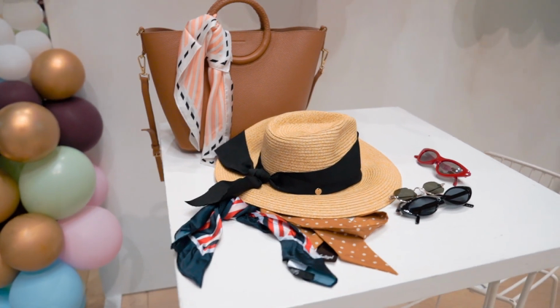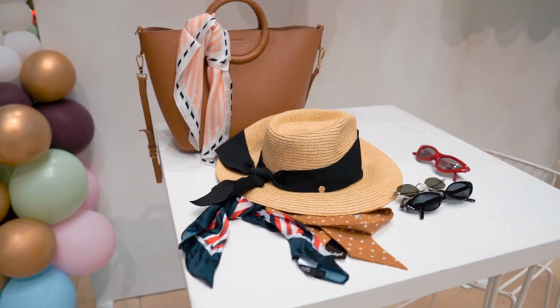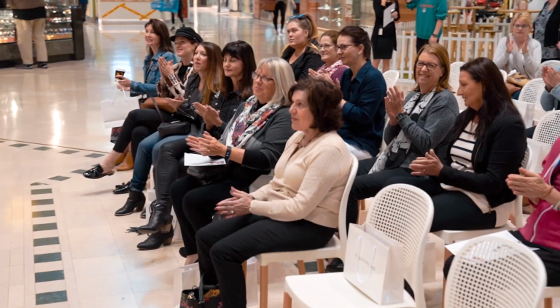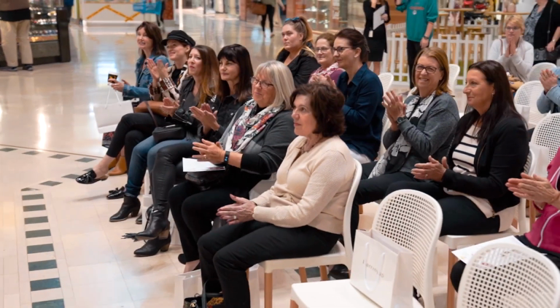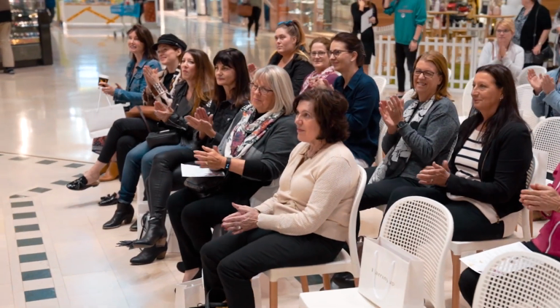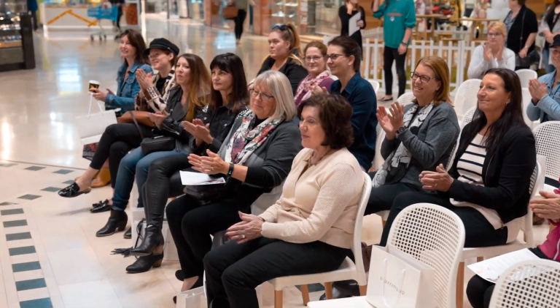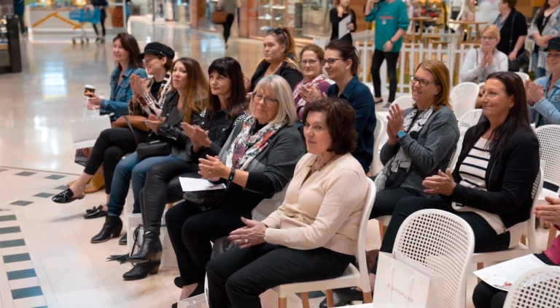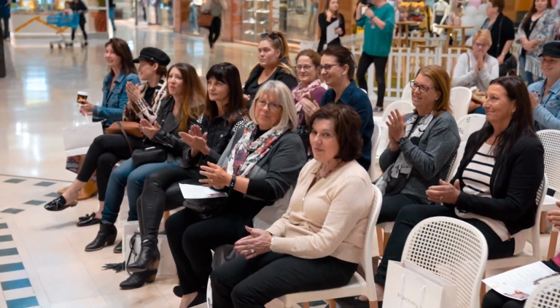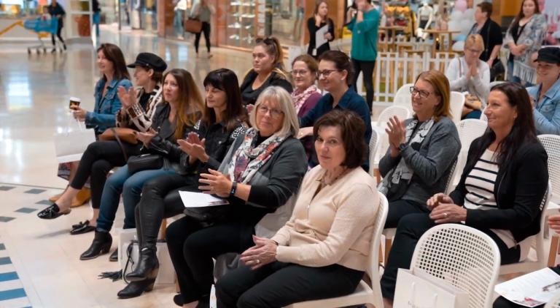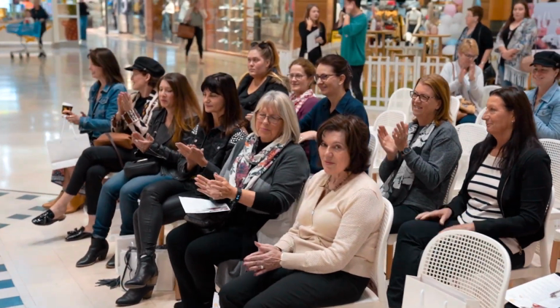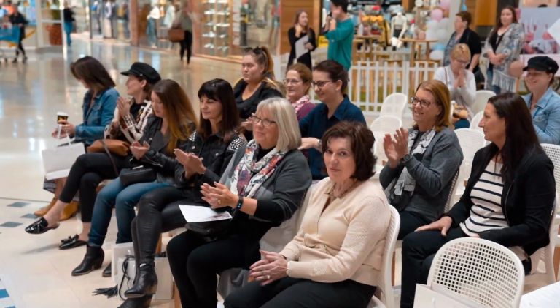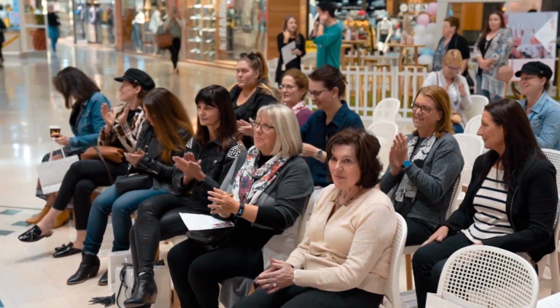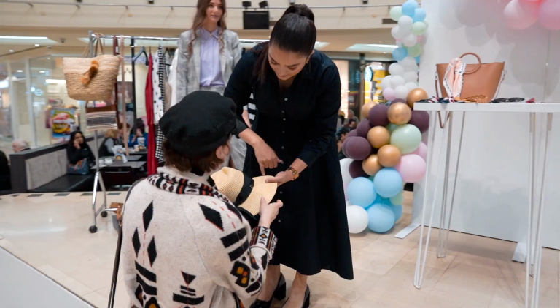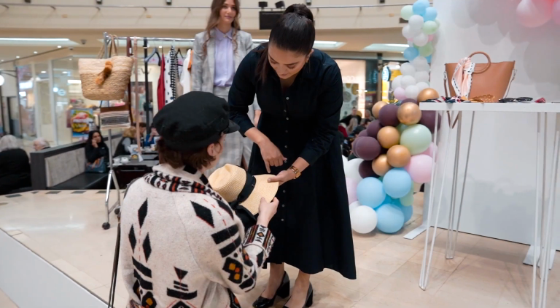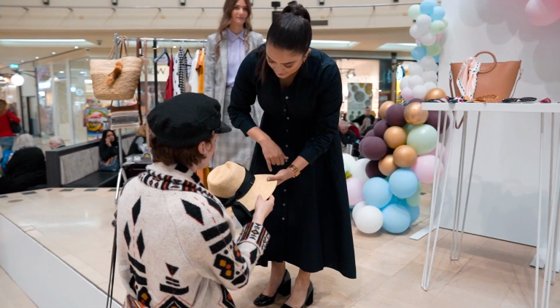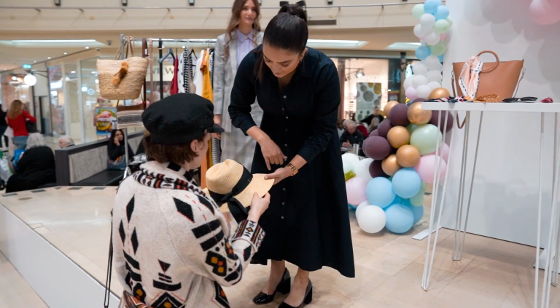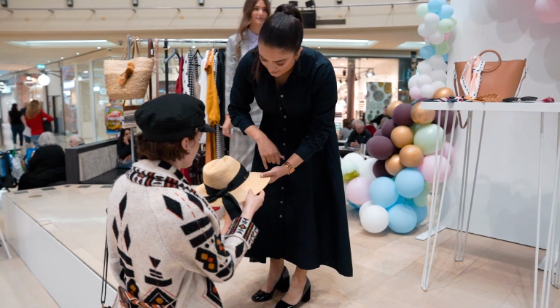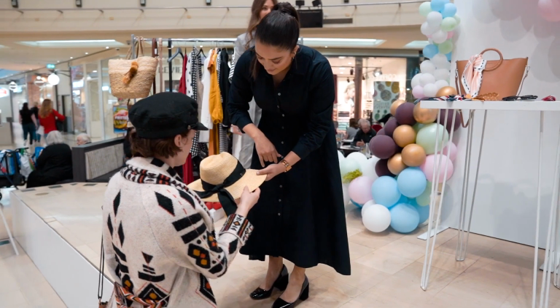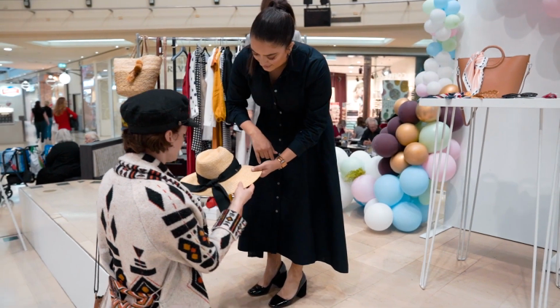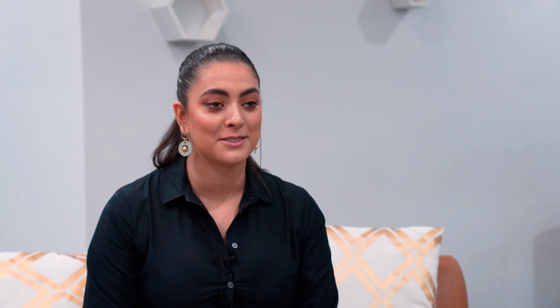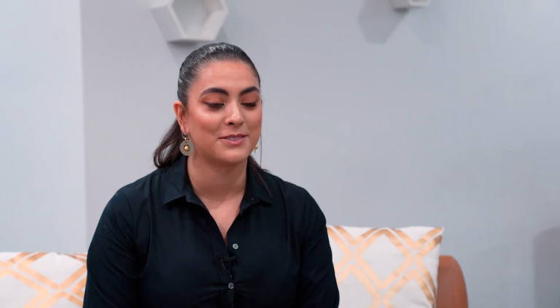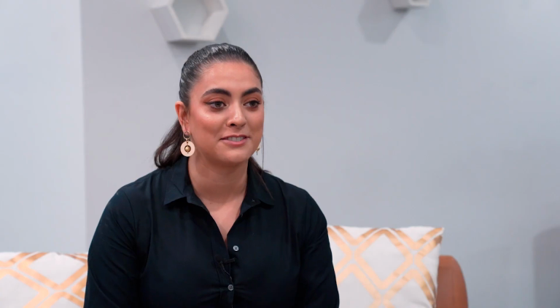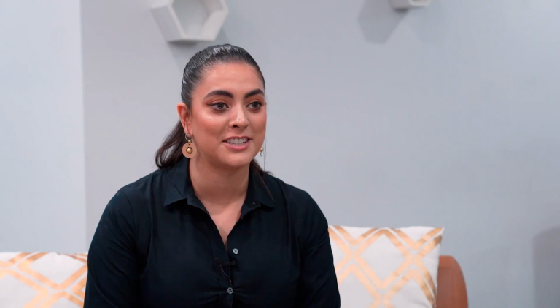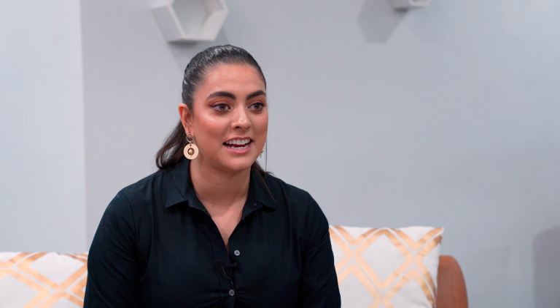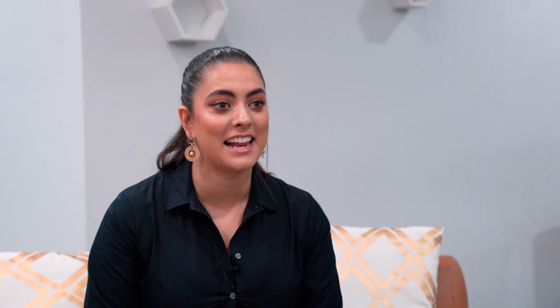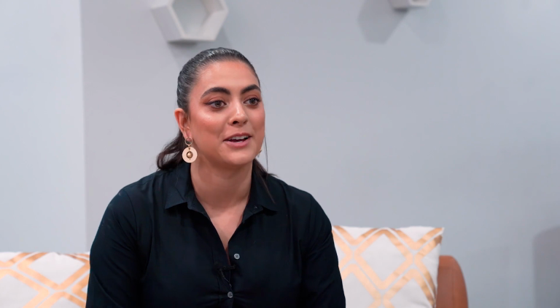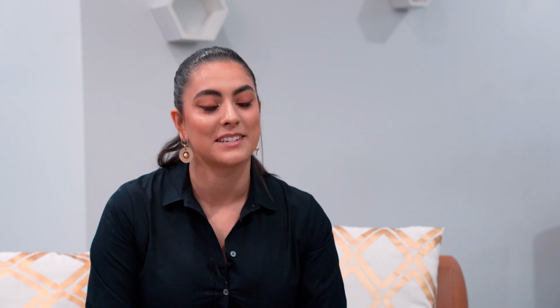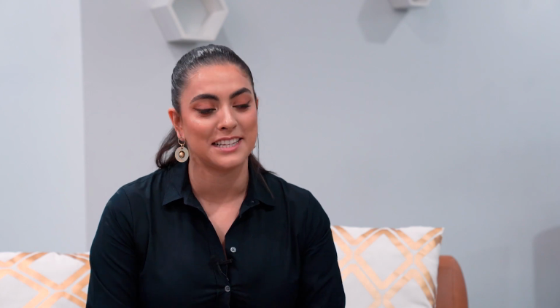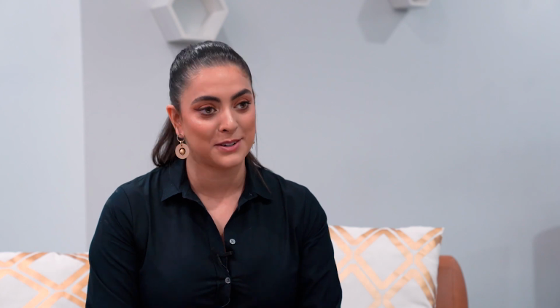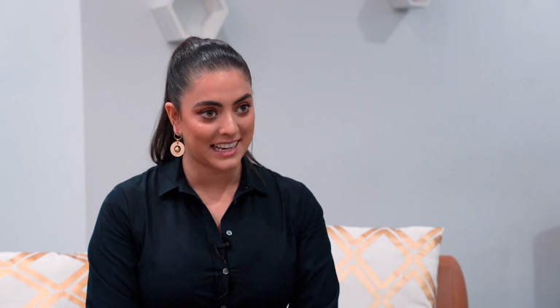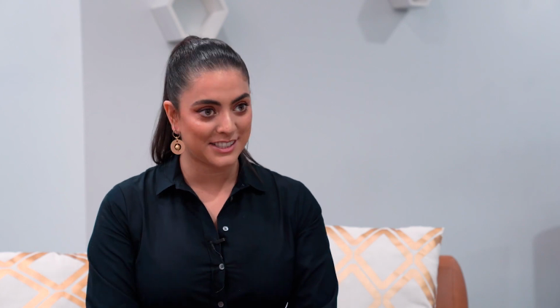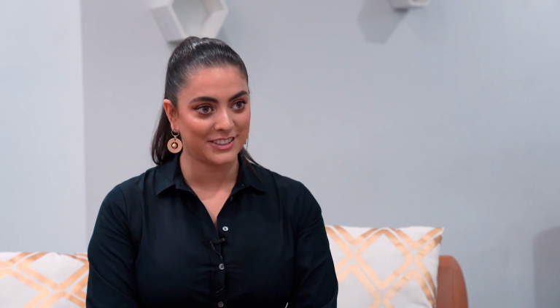Thank you so much Carin Up Shopping Centre for having me. I had a great time, it was a wonderful turnout and I hope to see you all again soon.